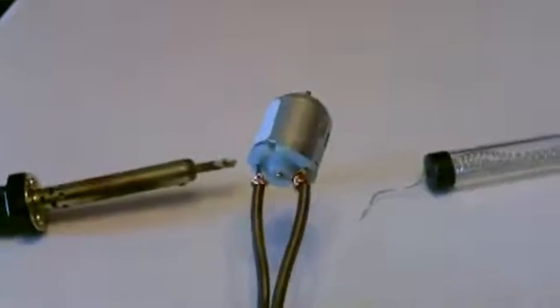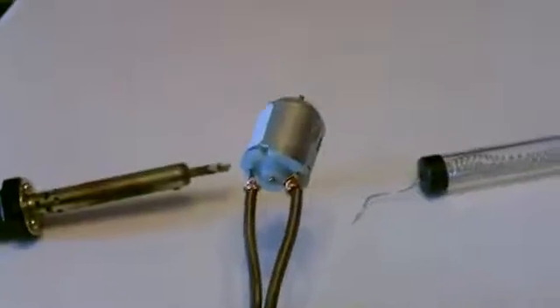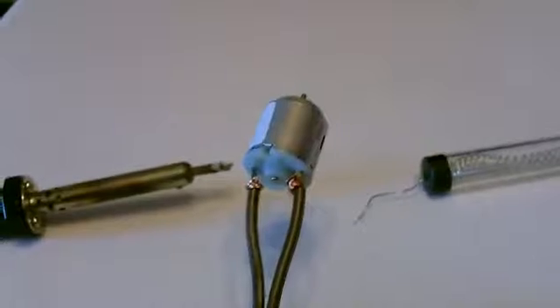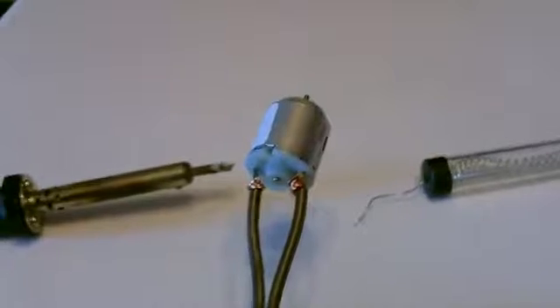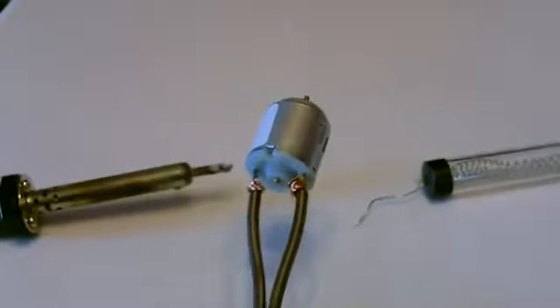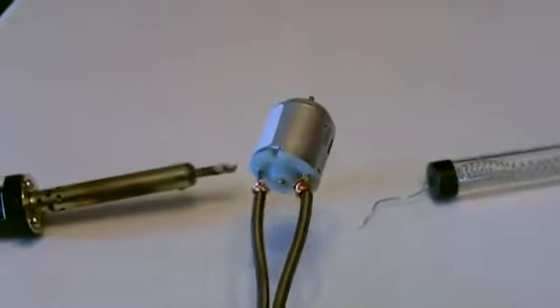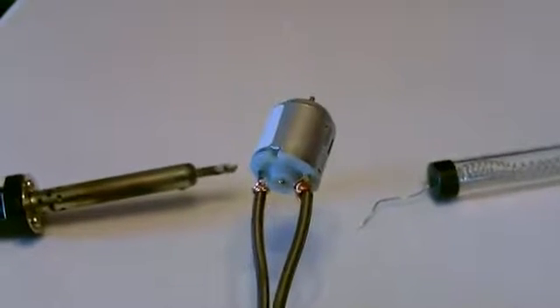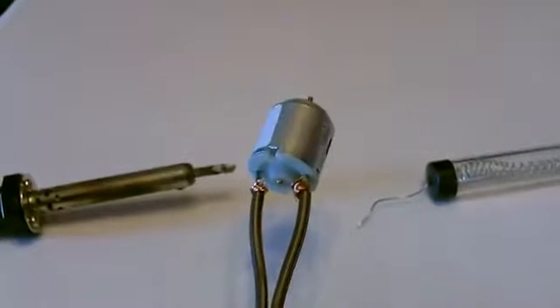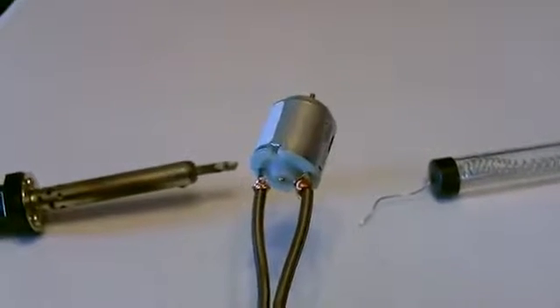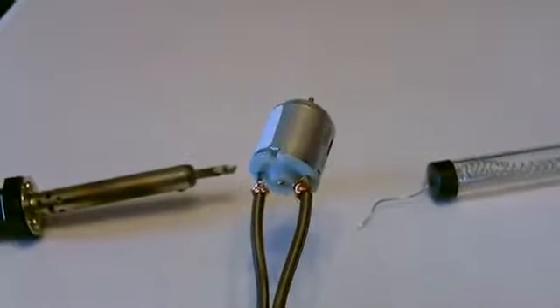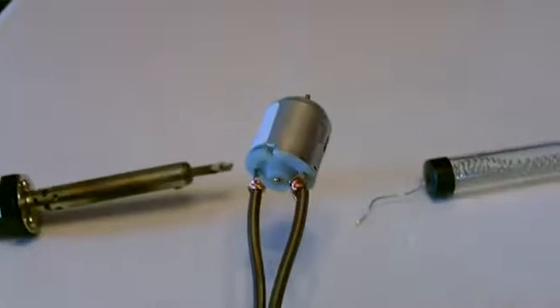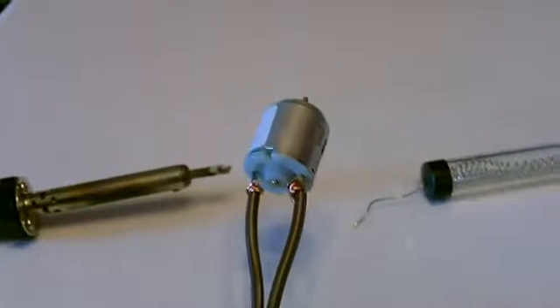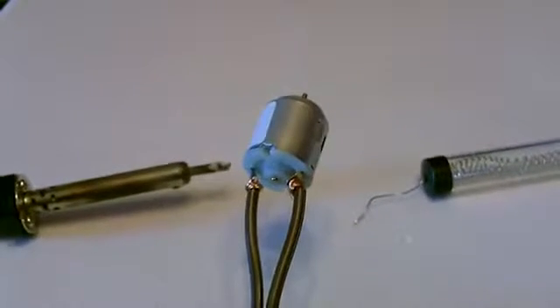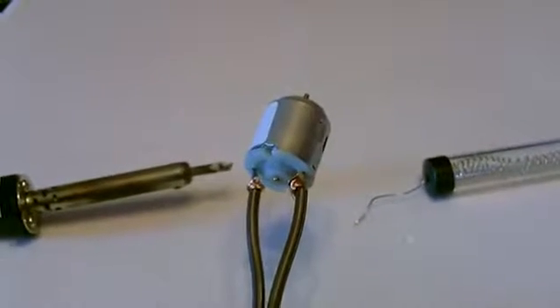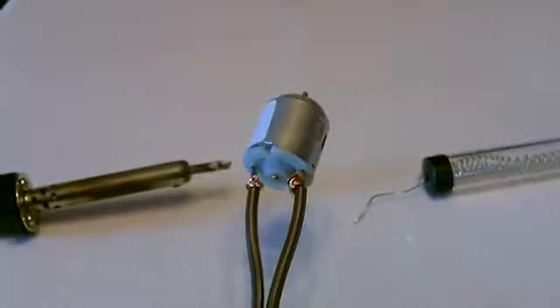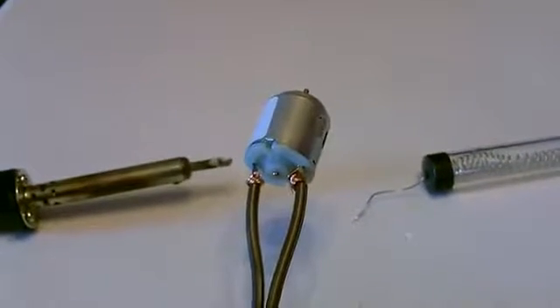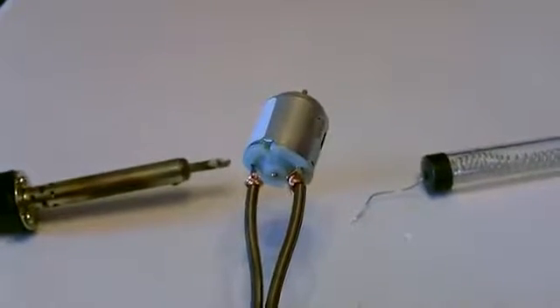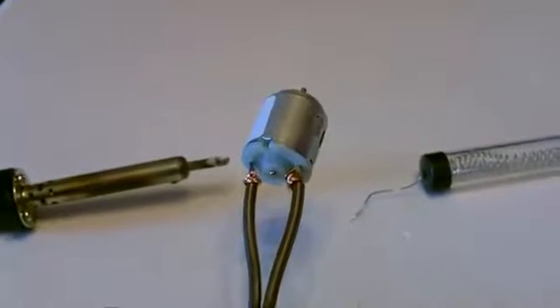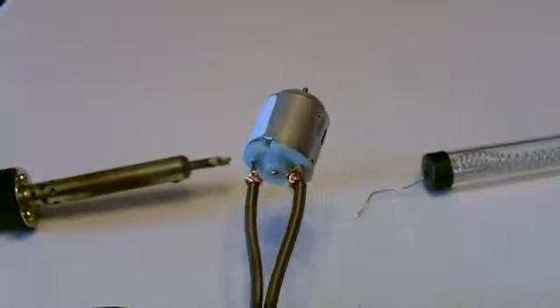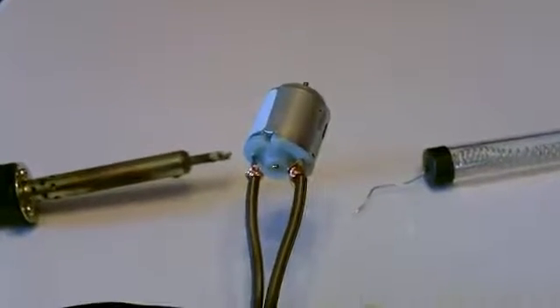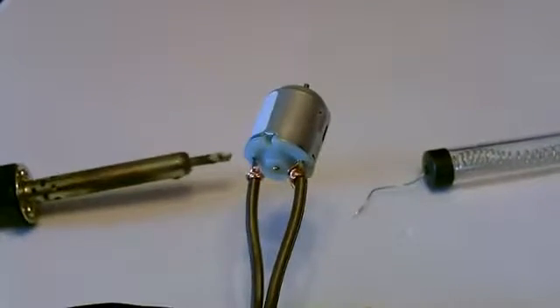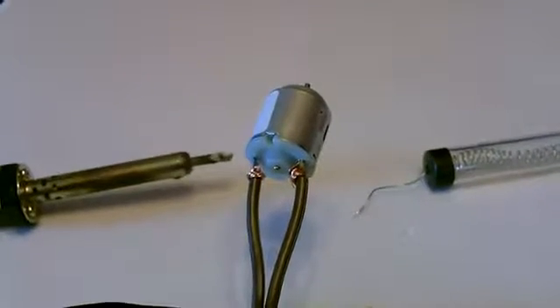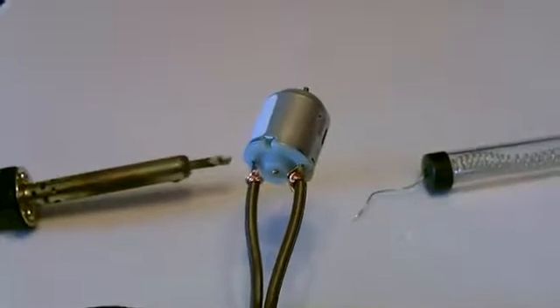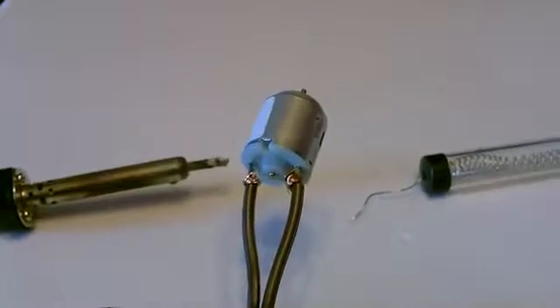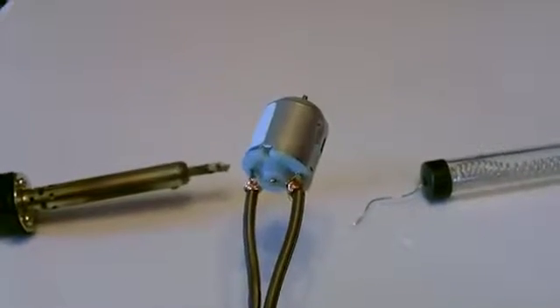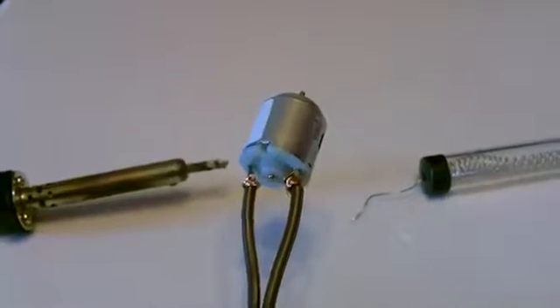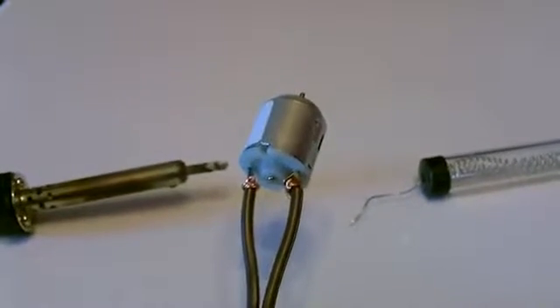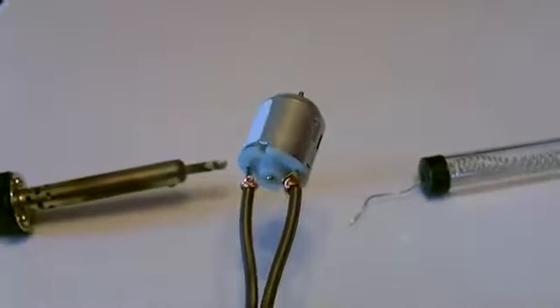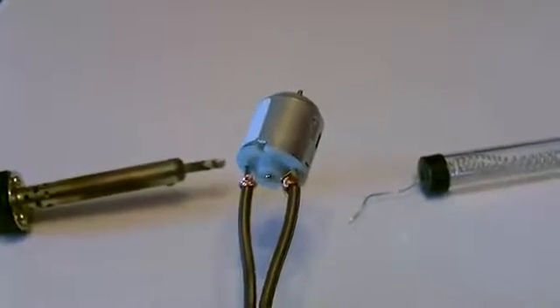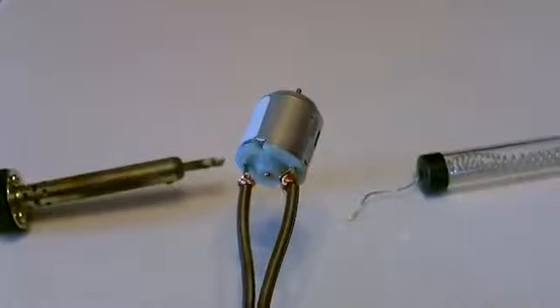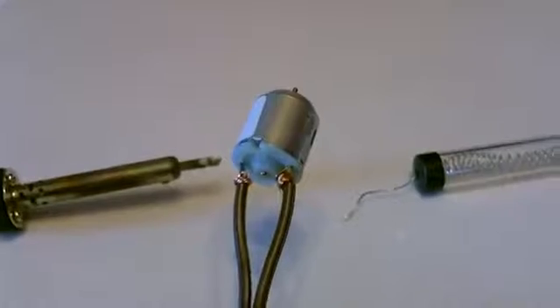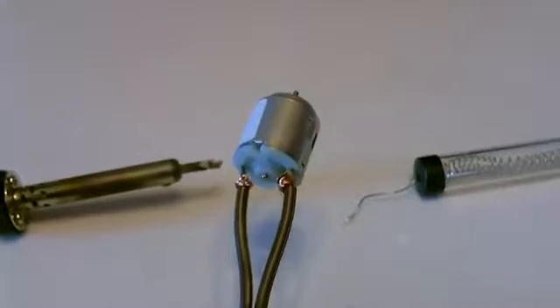This part's optional, but I'm going to go ahead and solder the wires right onto the motor, just for a good tight connection.